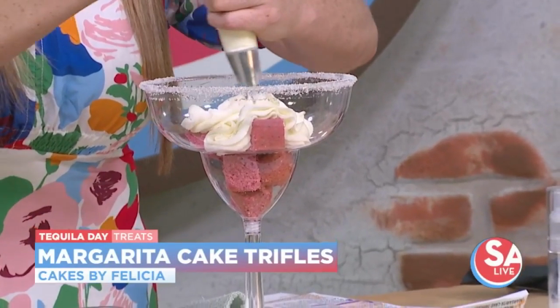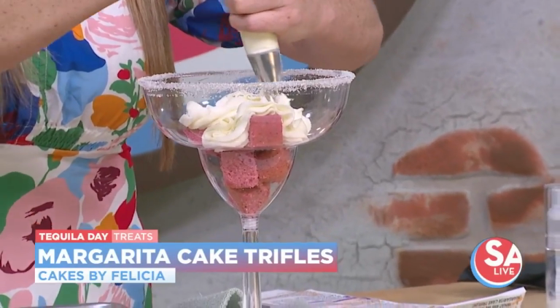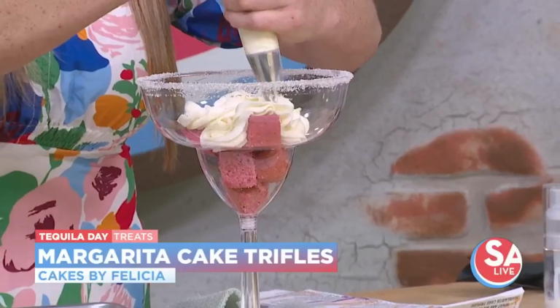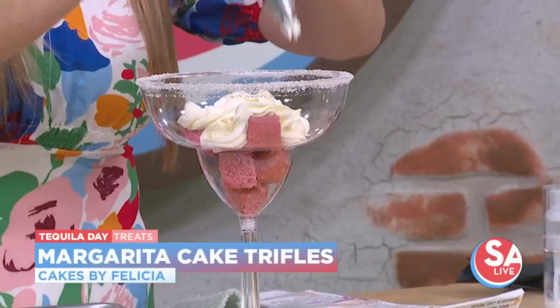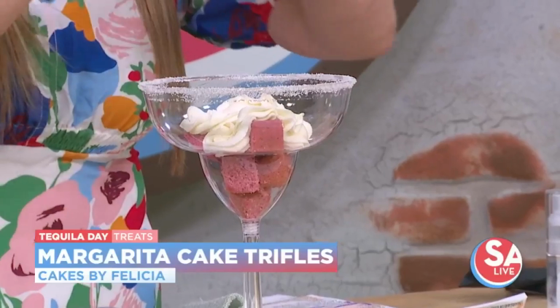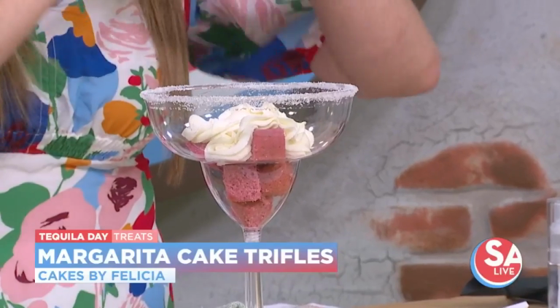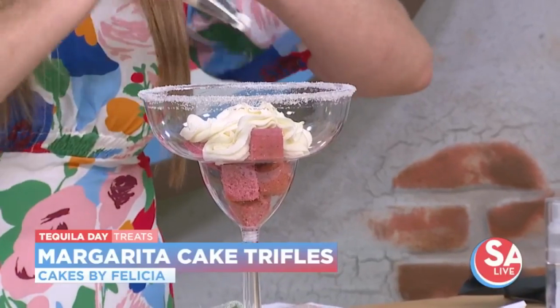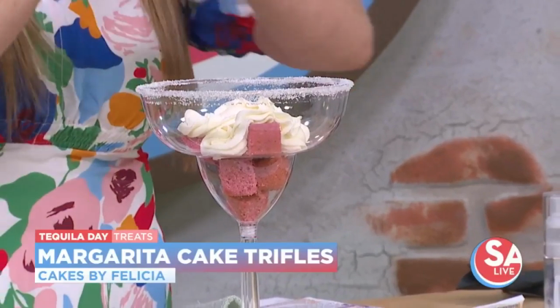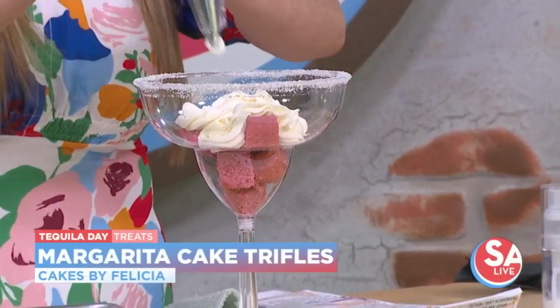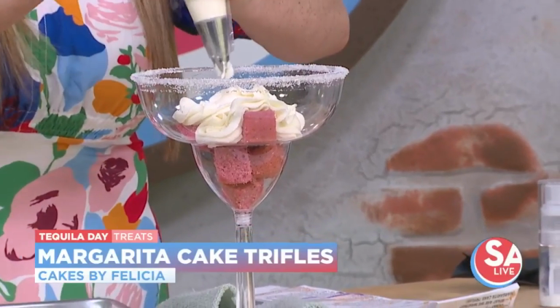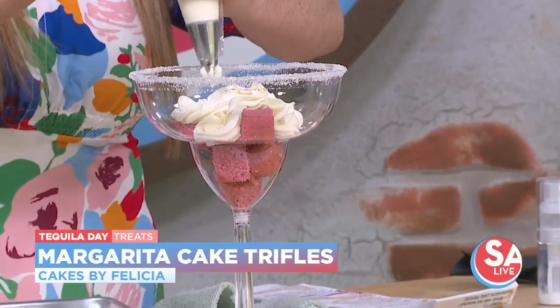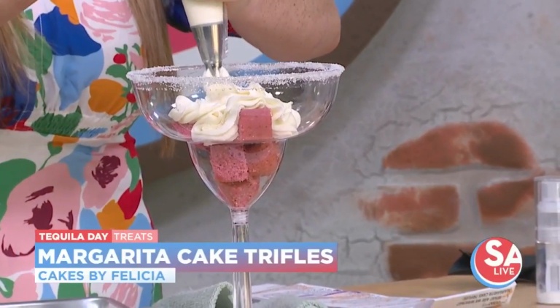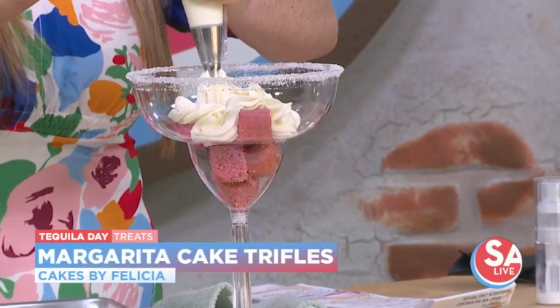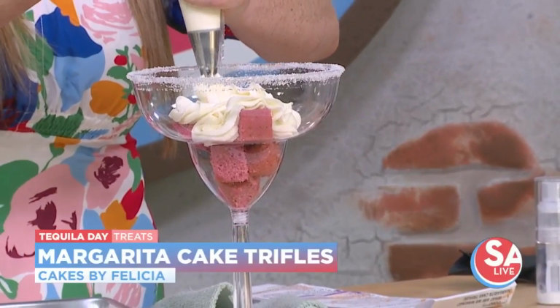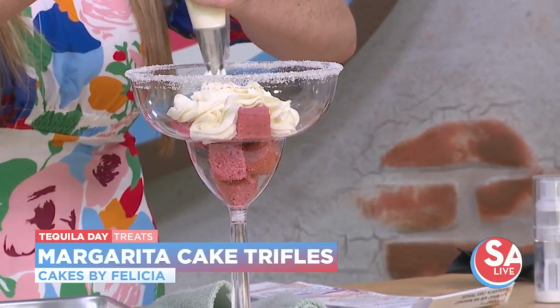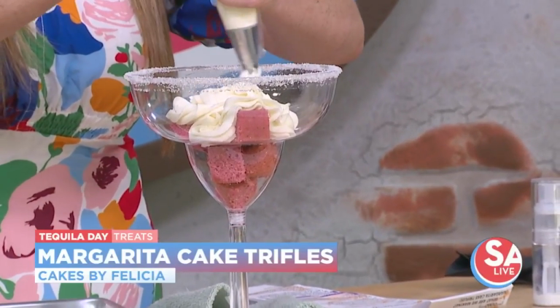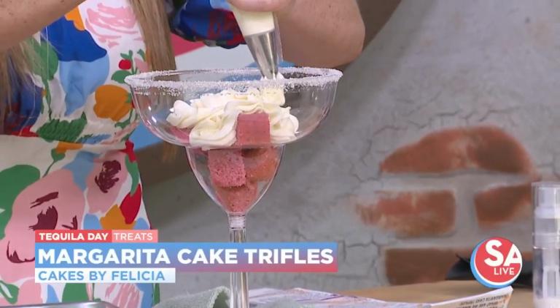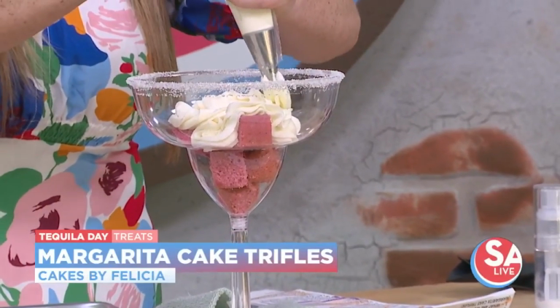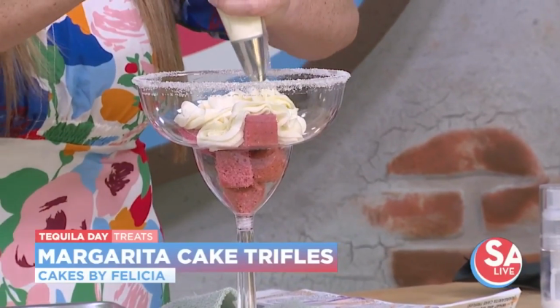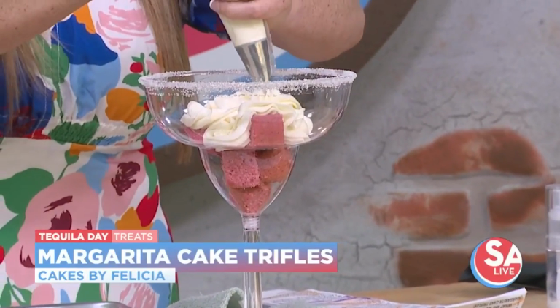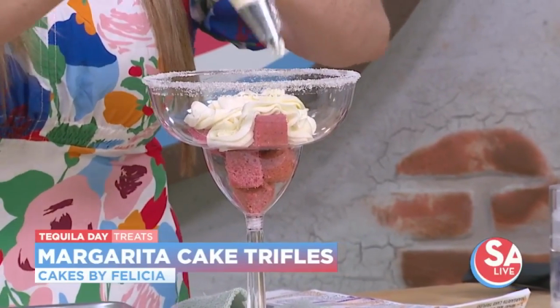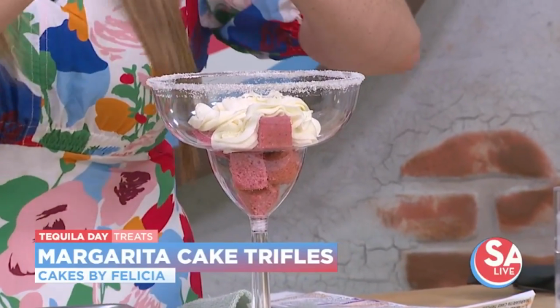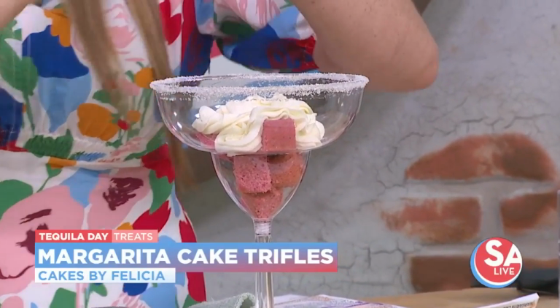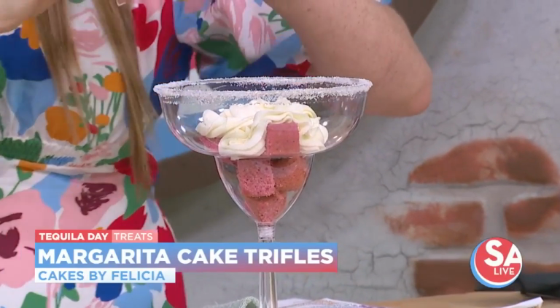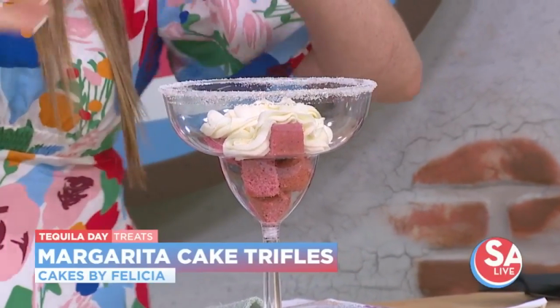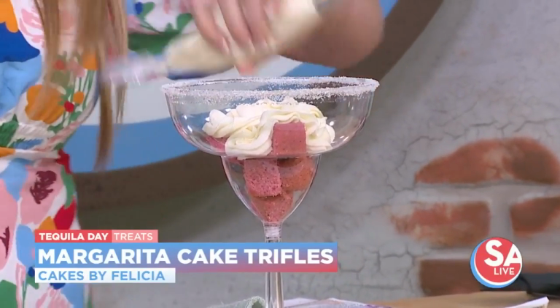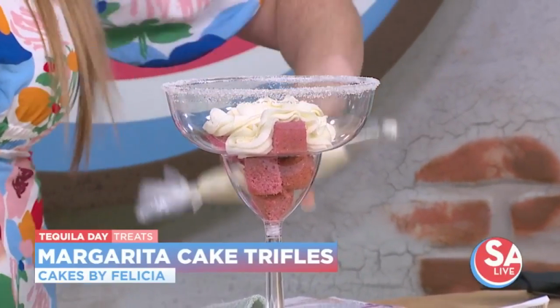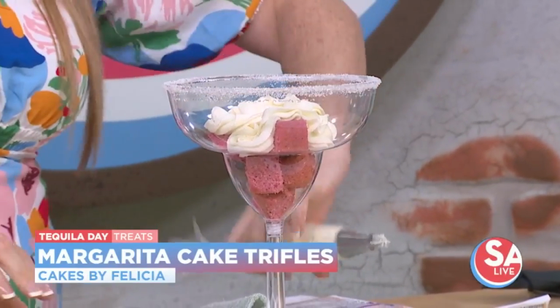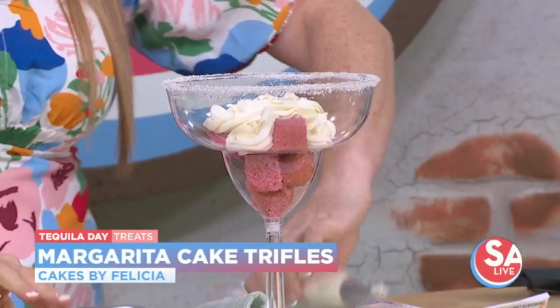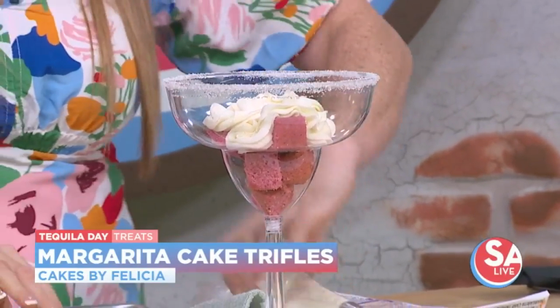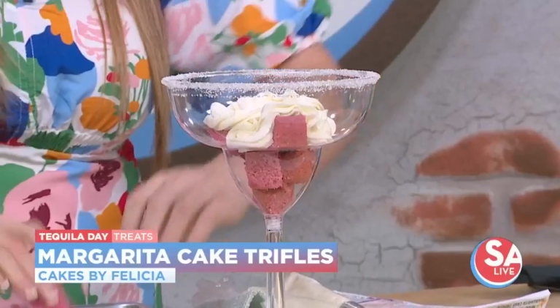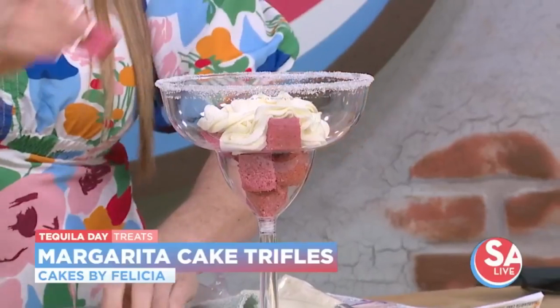And repeat — layer and repeat. It's kind of like lather and rinse, like shampooing your hair.